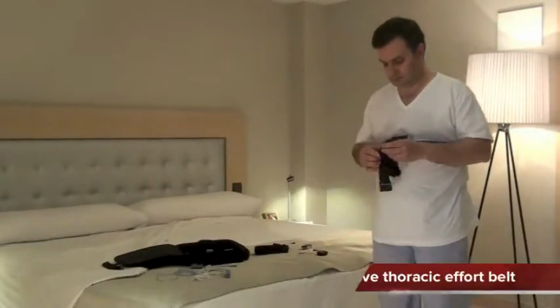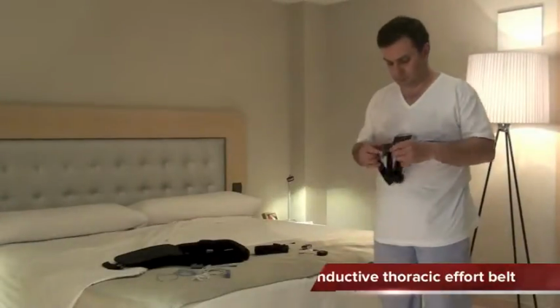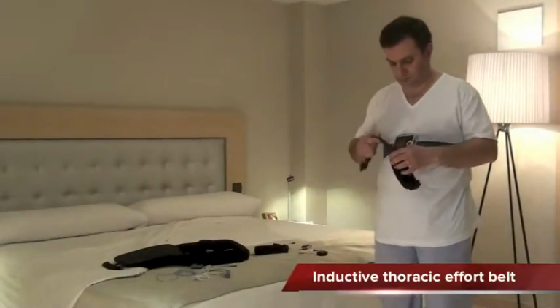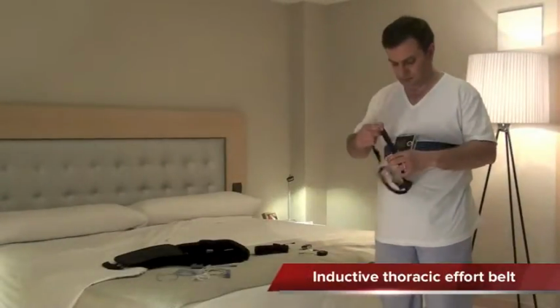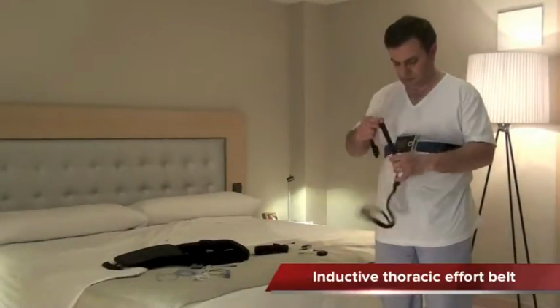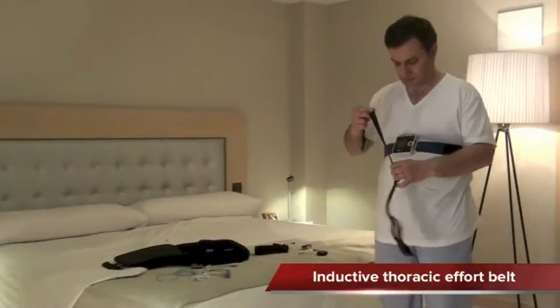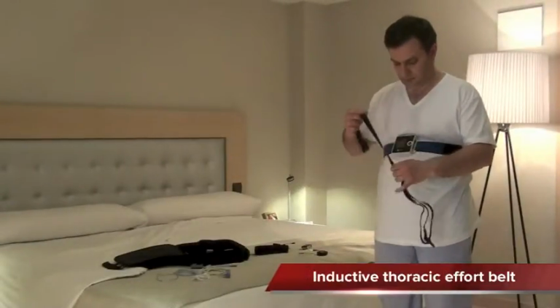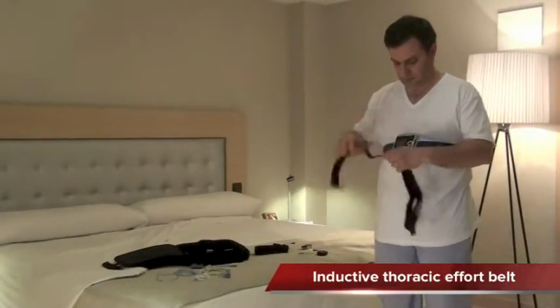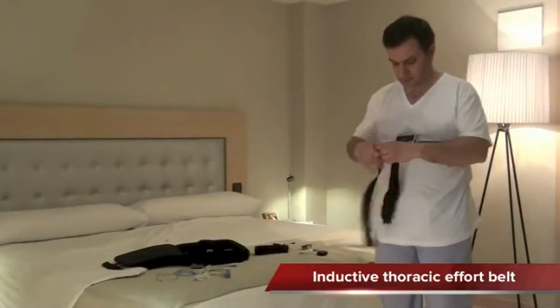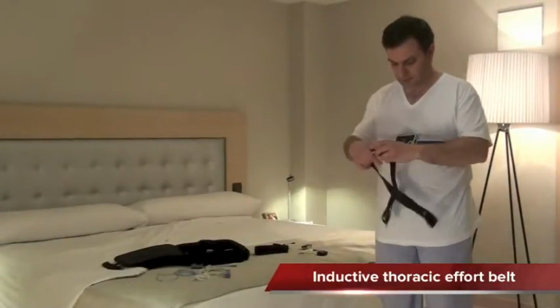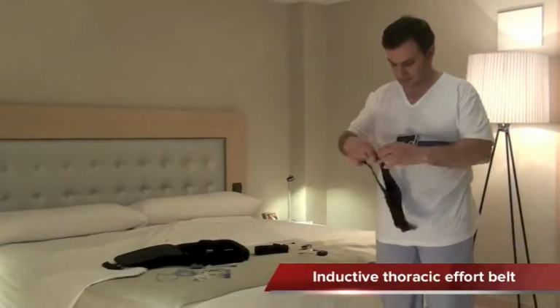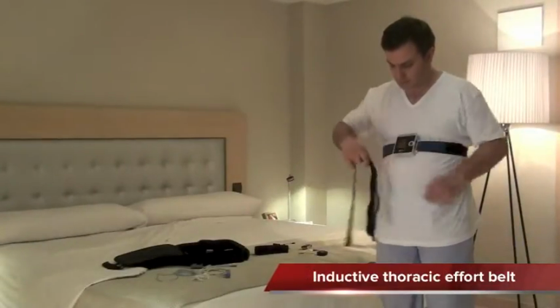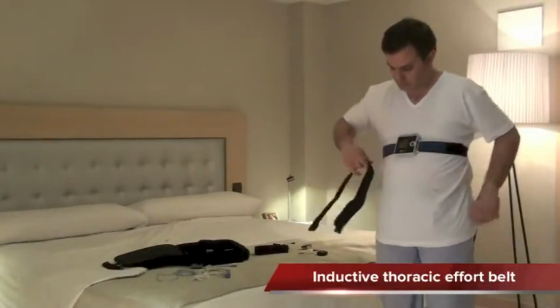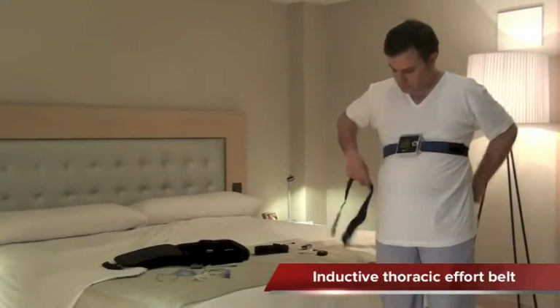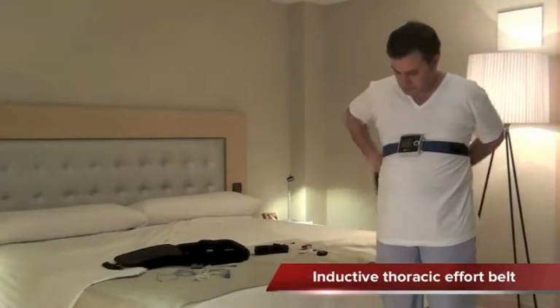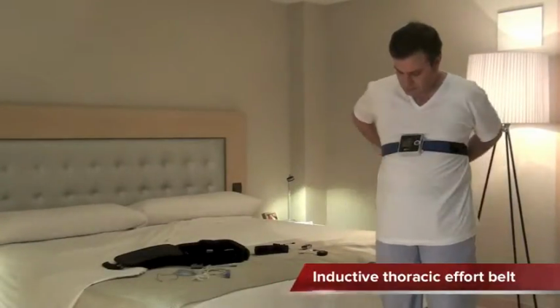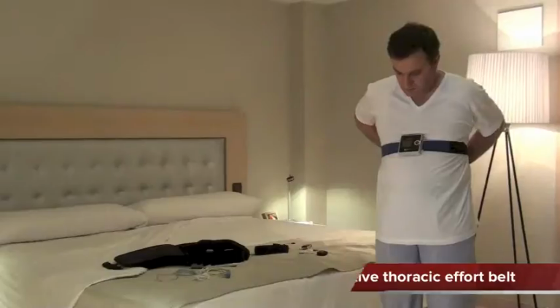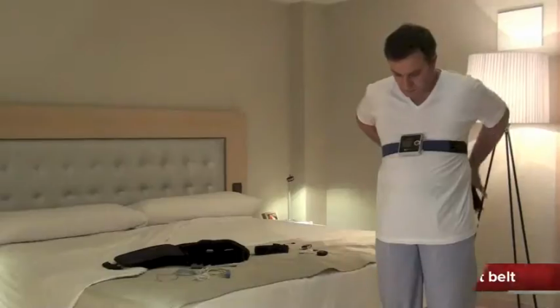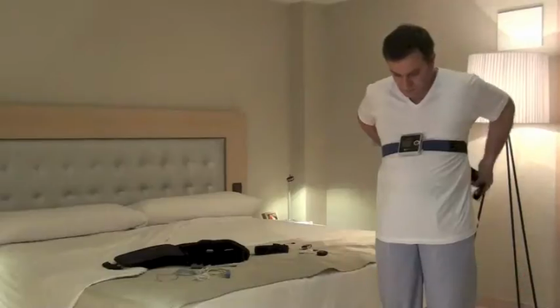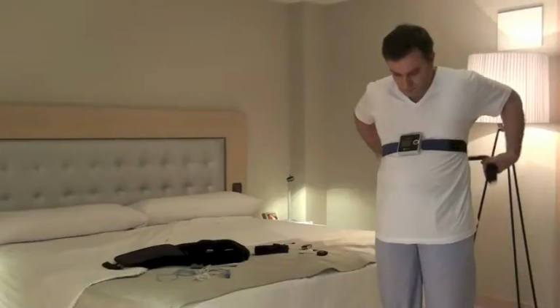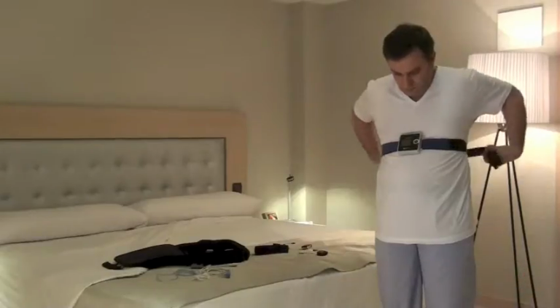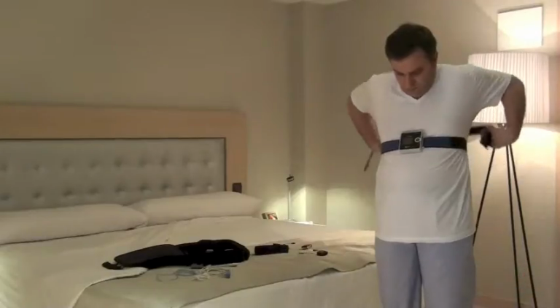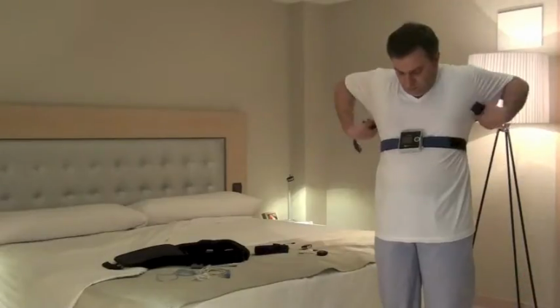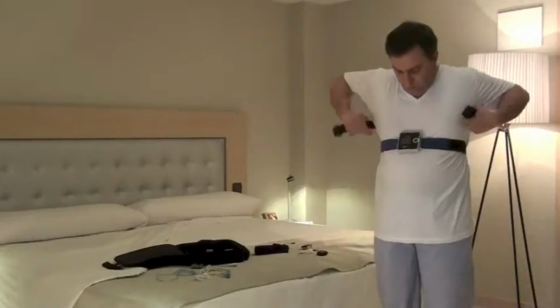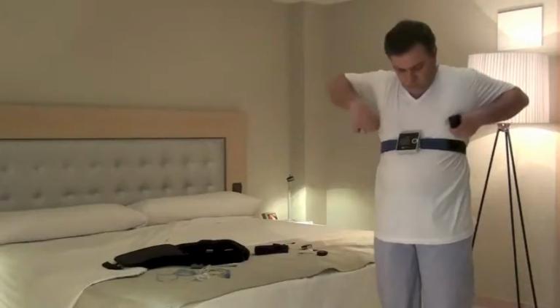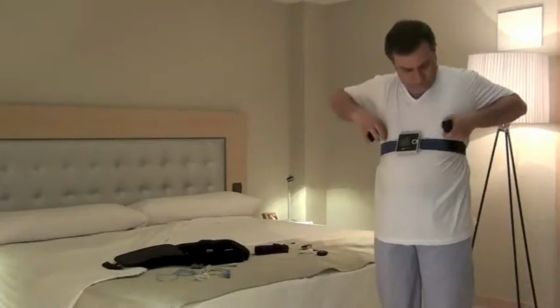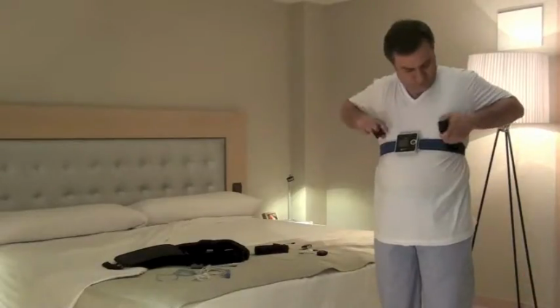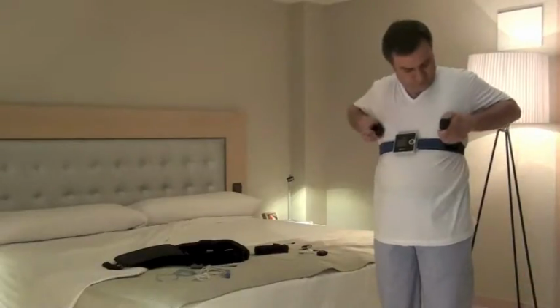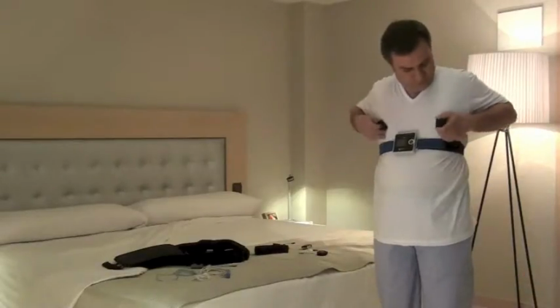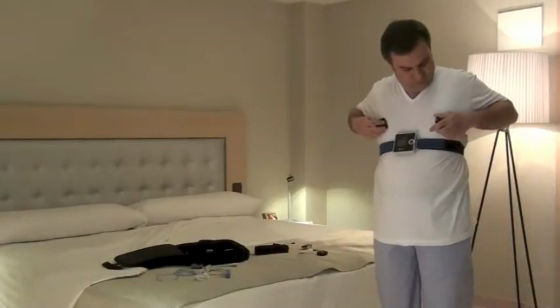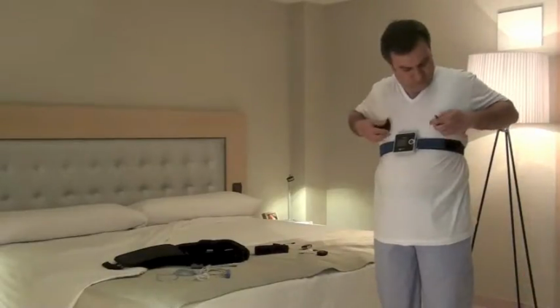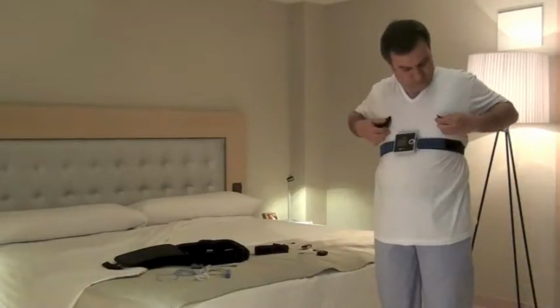Tighten the bands around the thorax and/or abdomen. The subjection belts should have been adjusted previously.